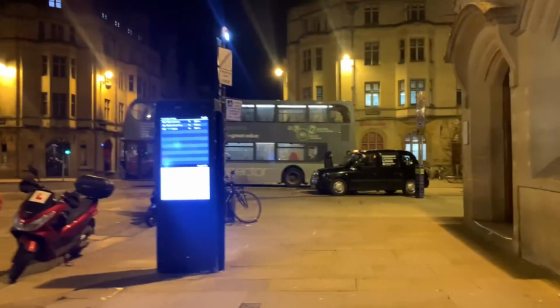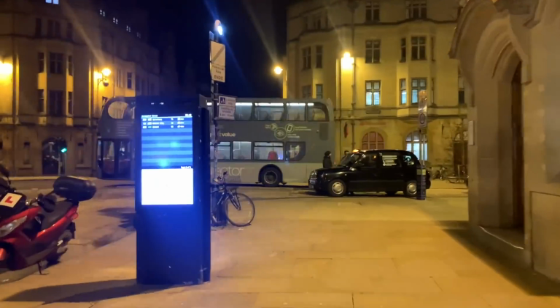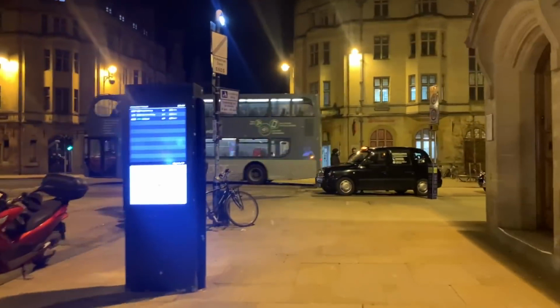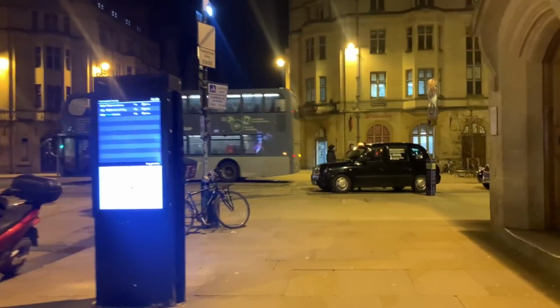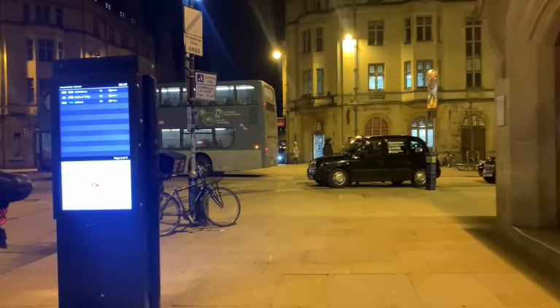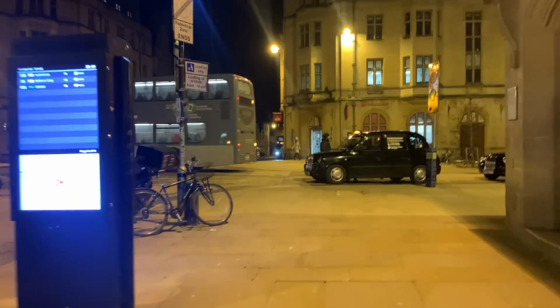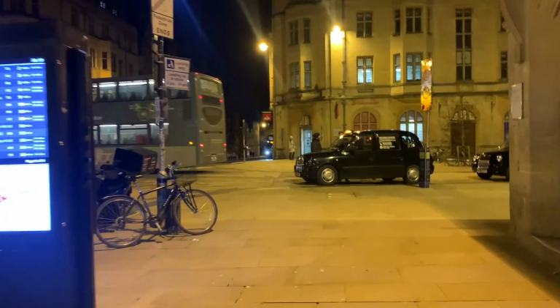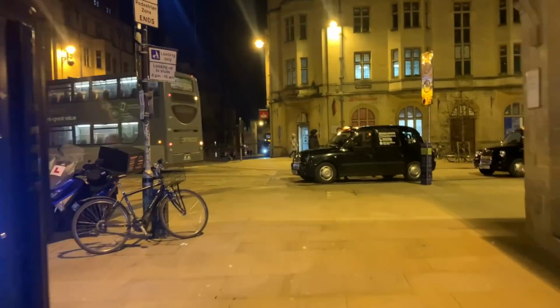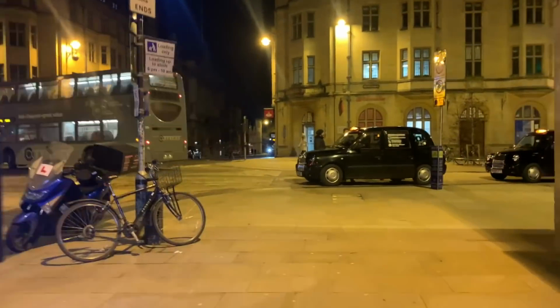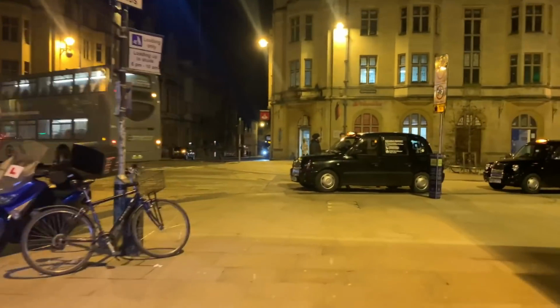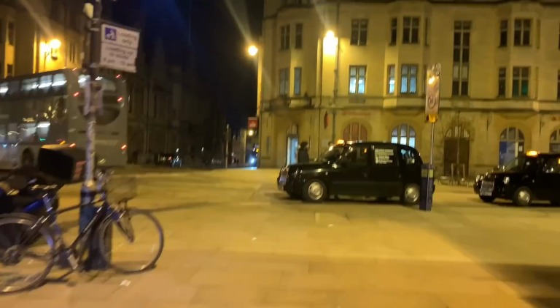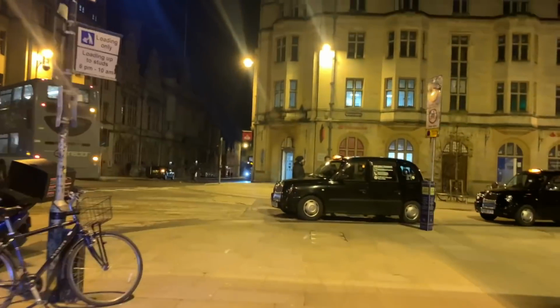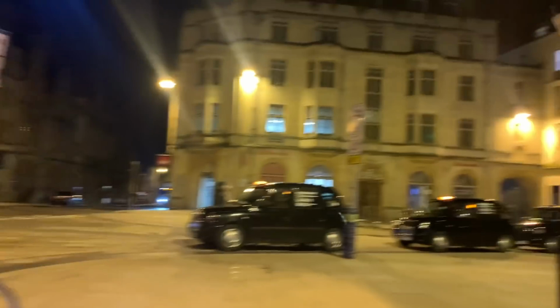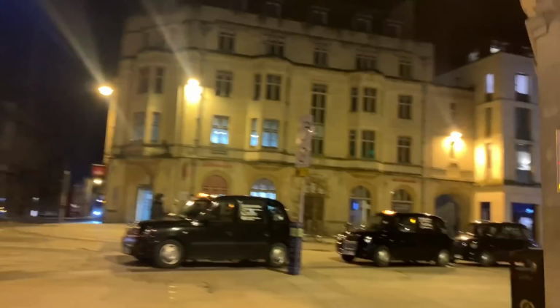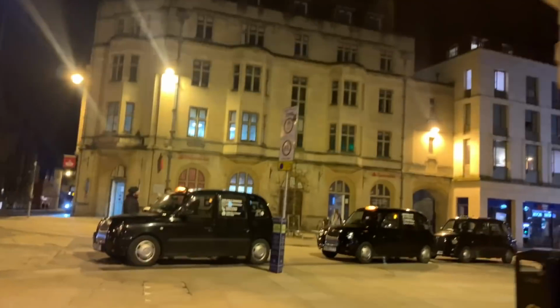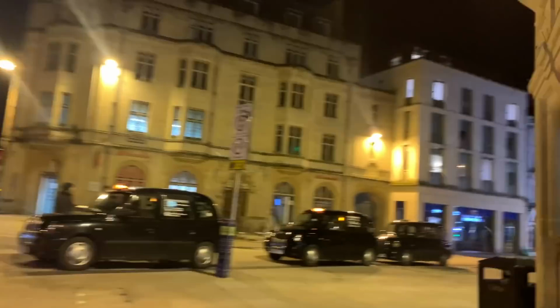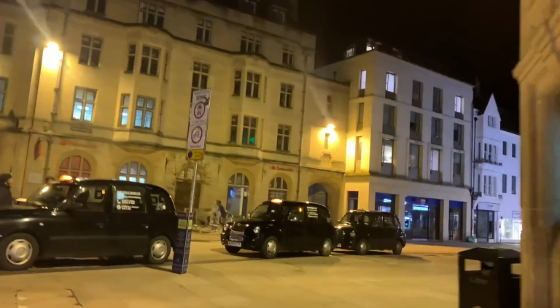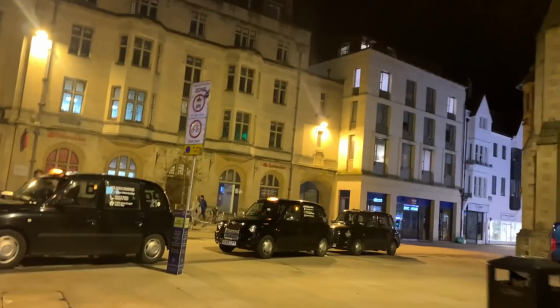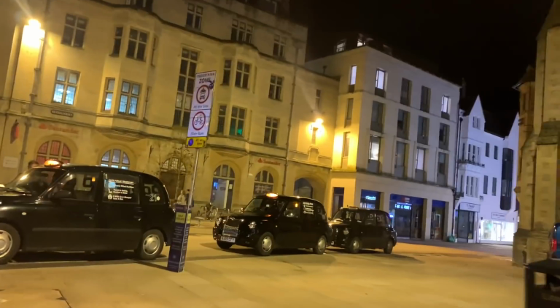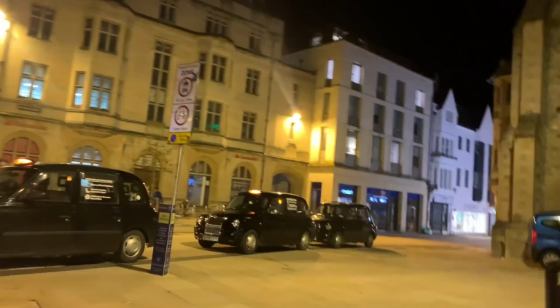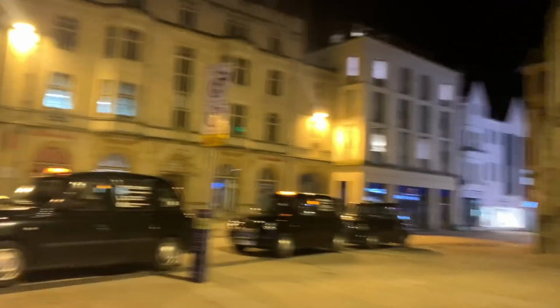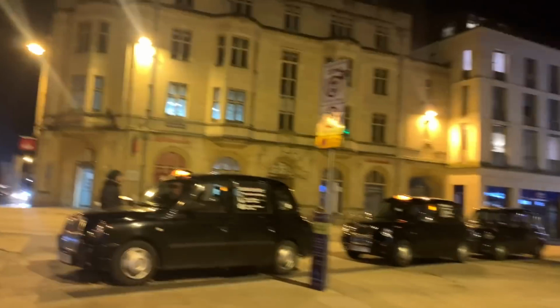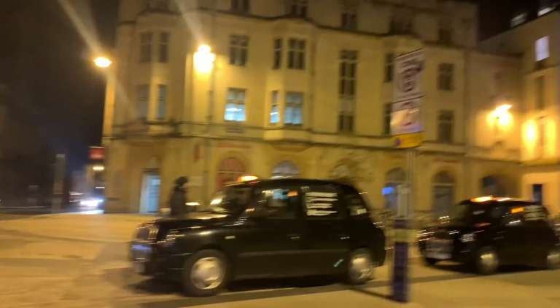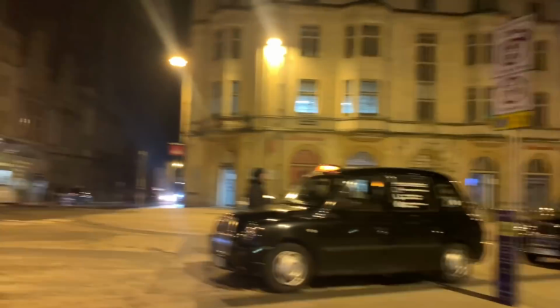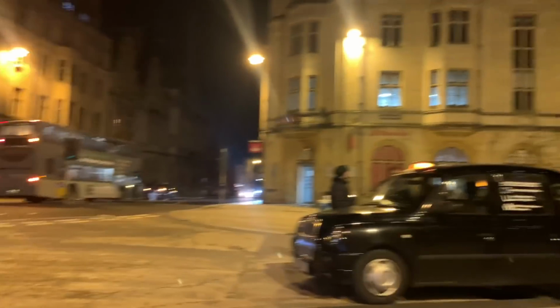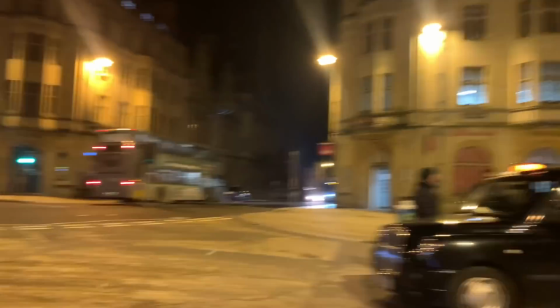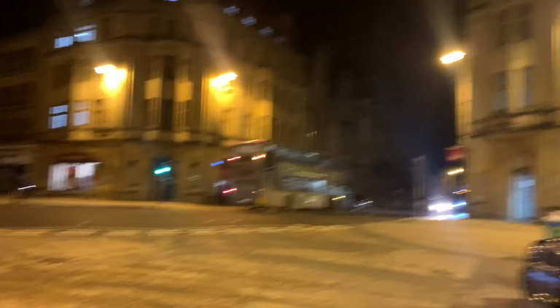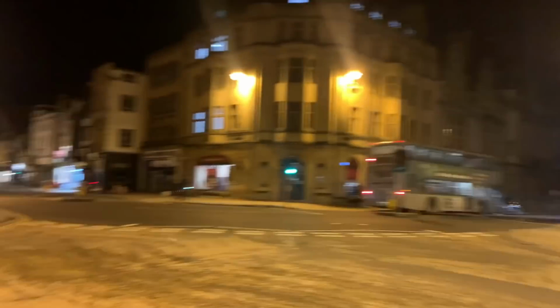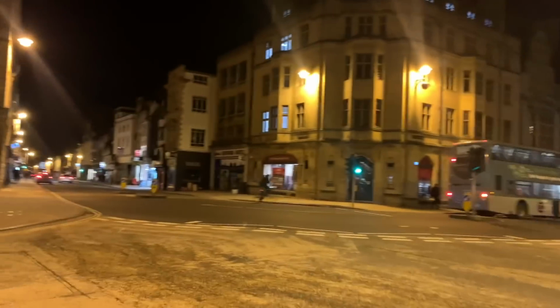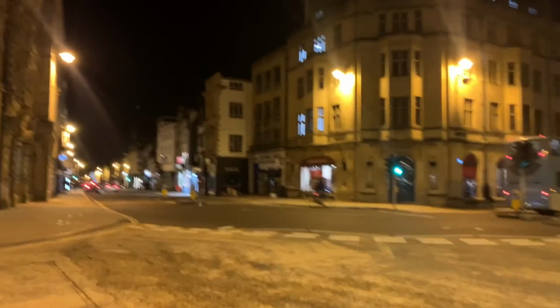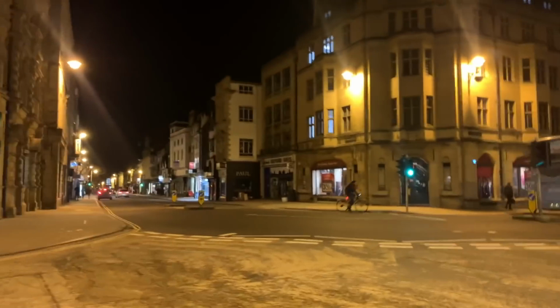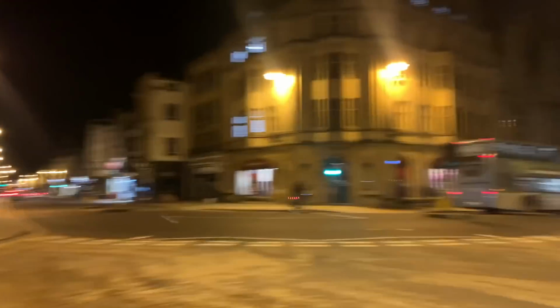This is literally the city centre of Oxford — you can see almost no one here.